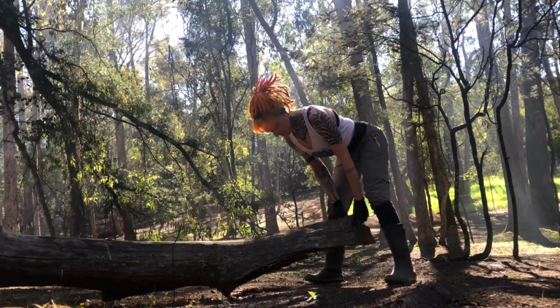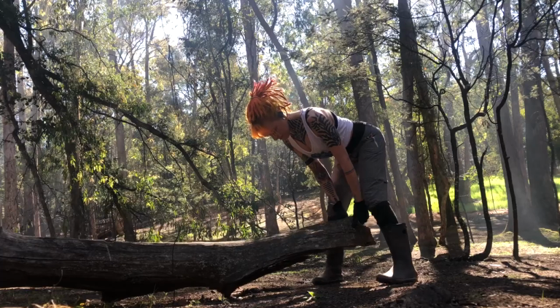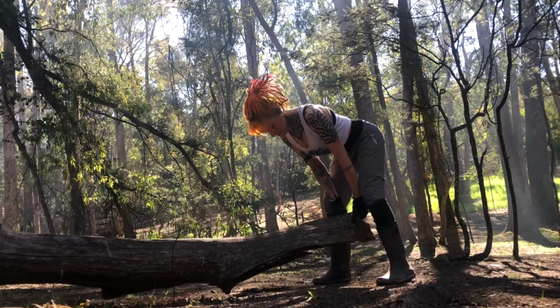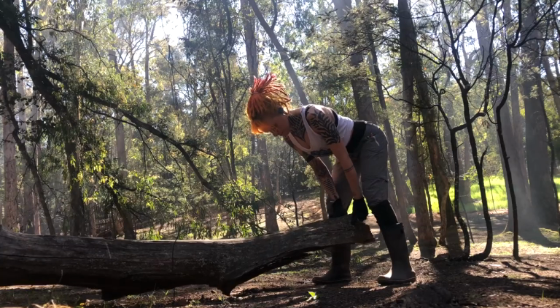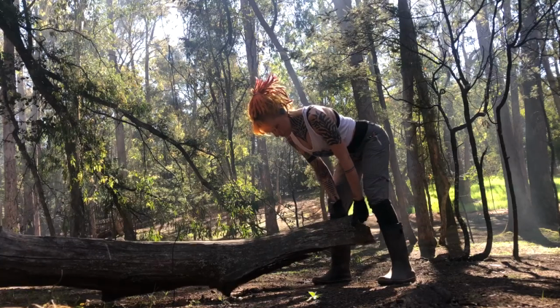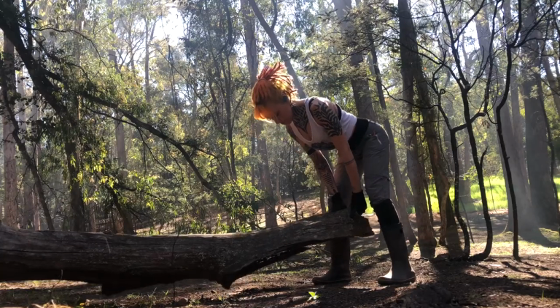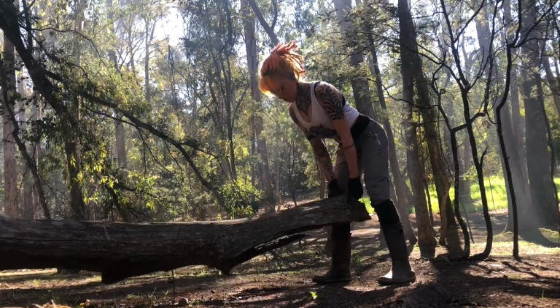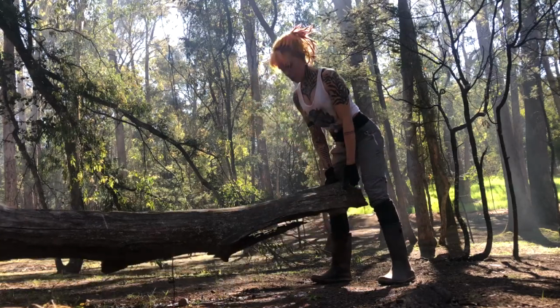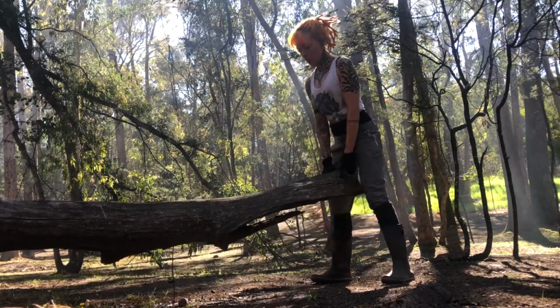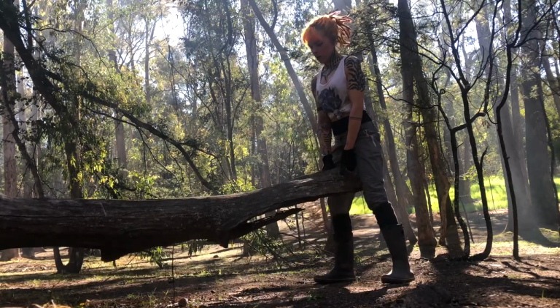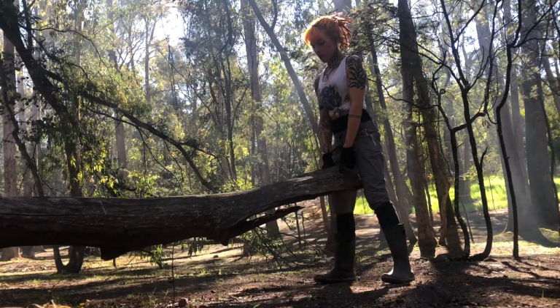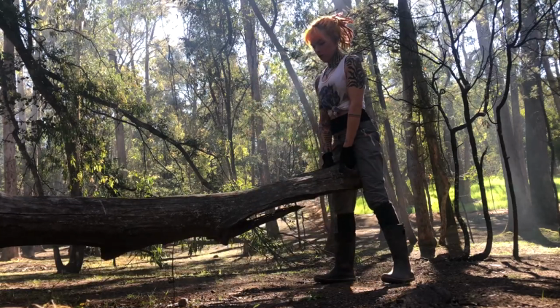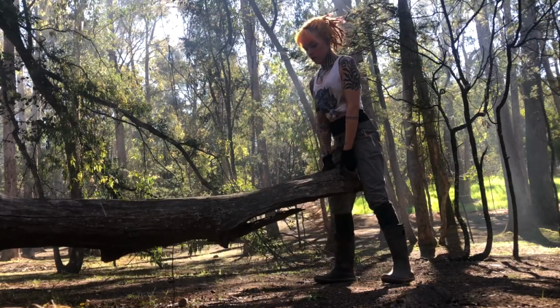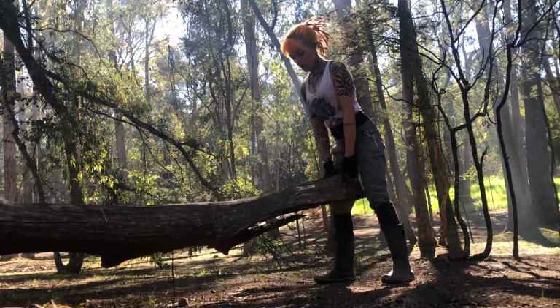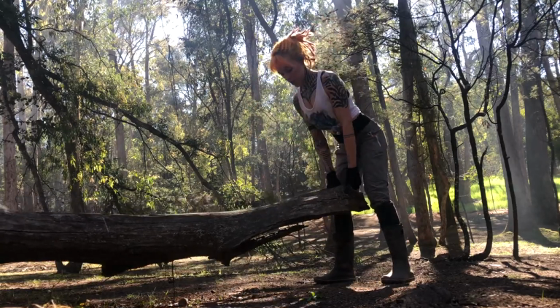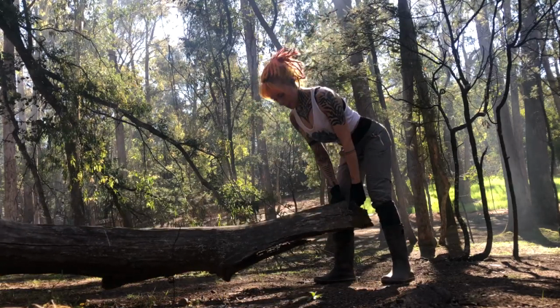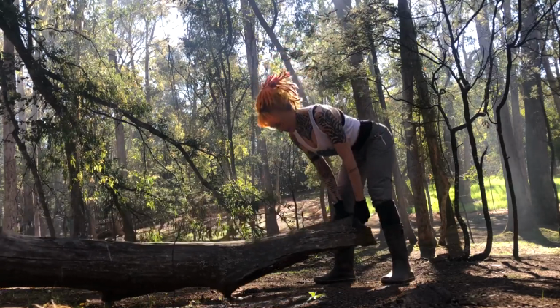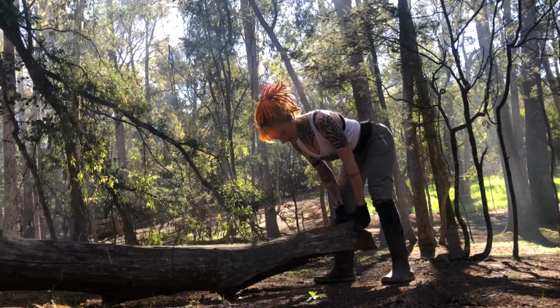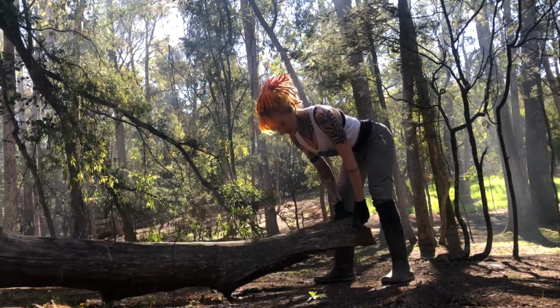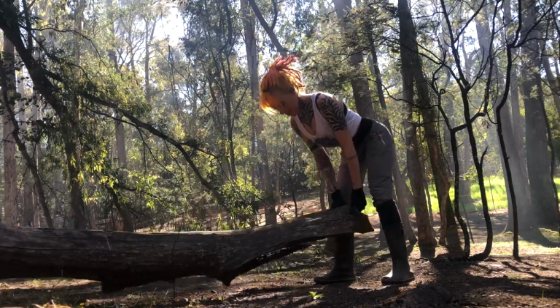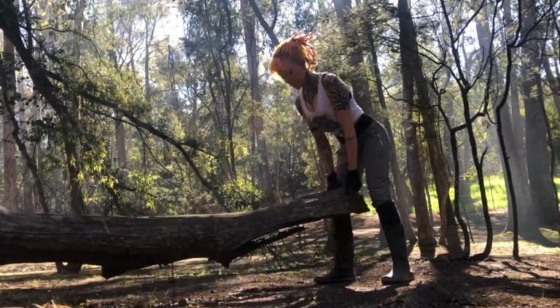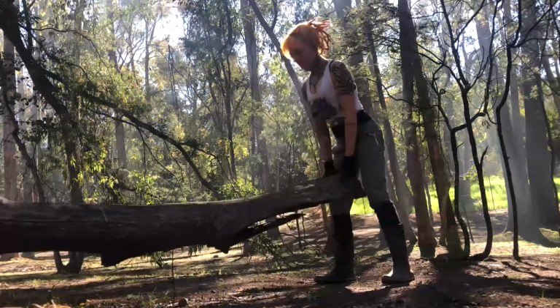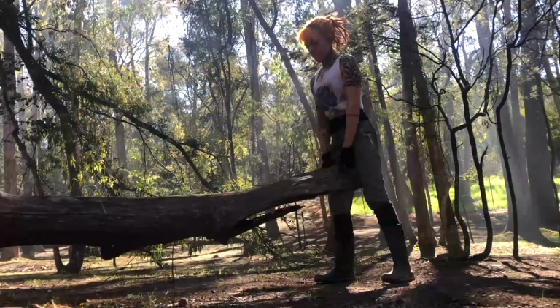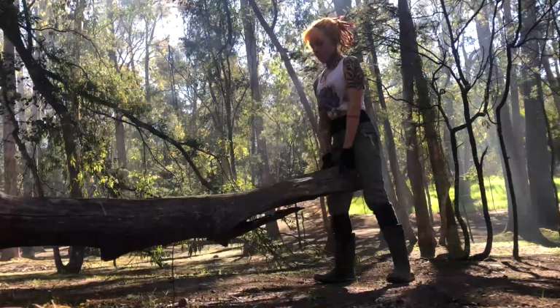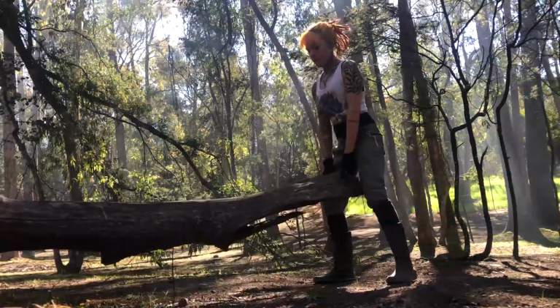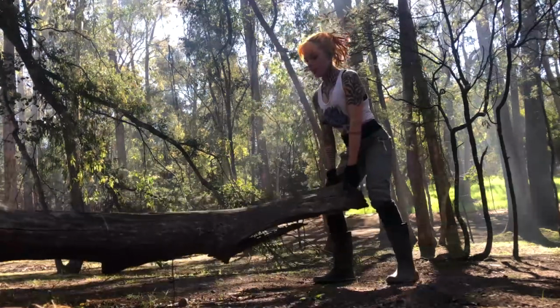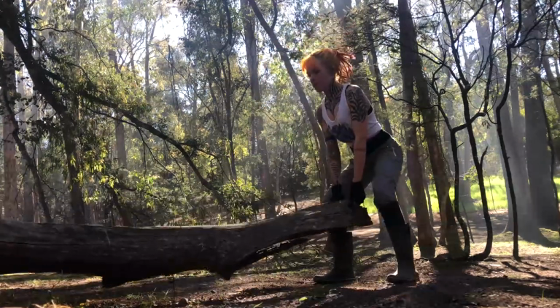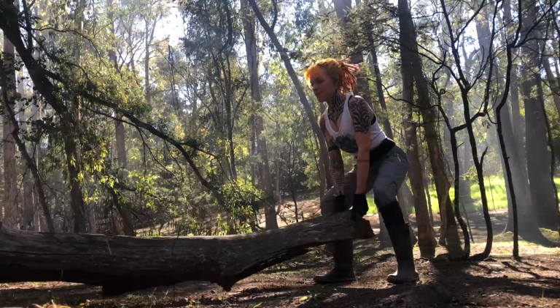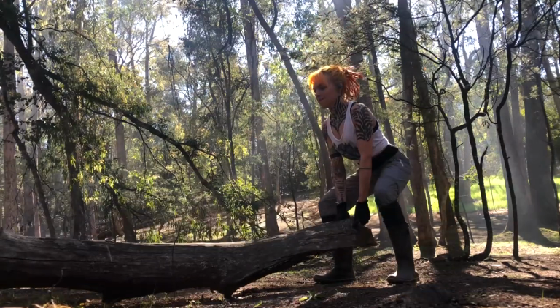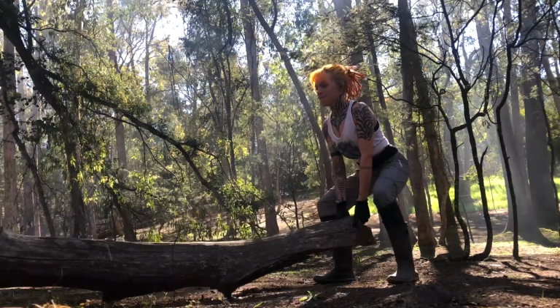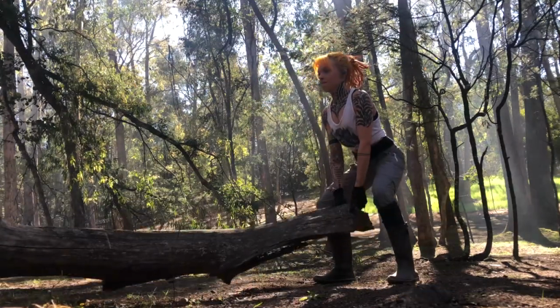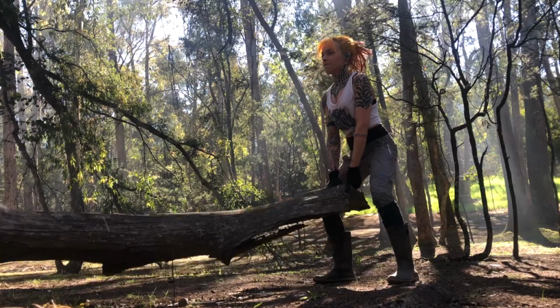I also tried to get in a workout while I was out in the forest, because that was kind of the only time I had to do it.